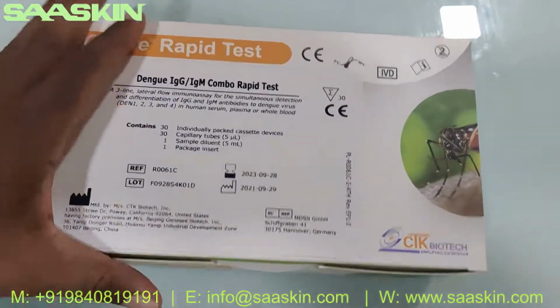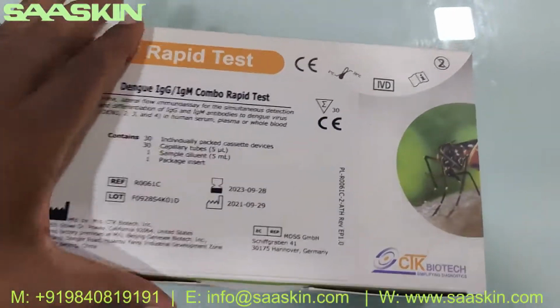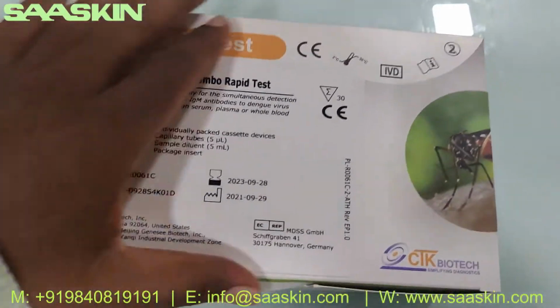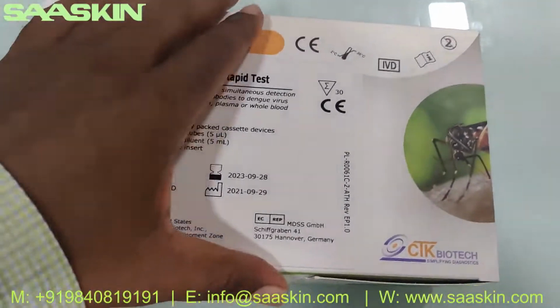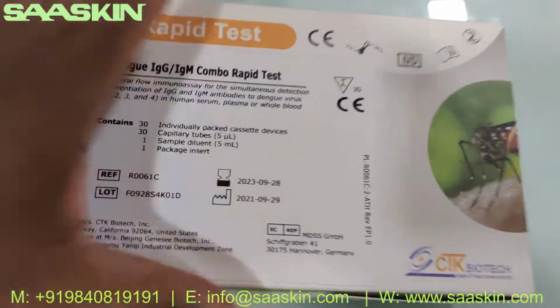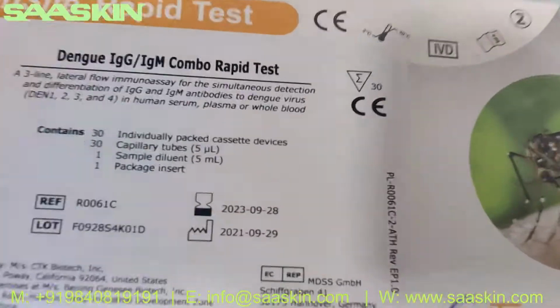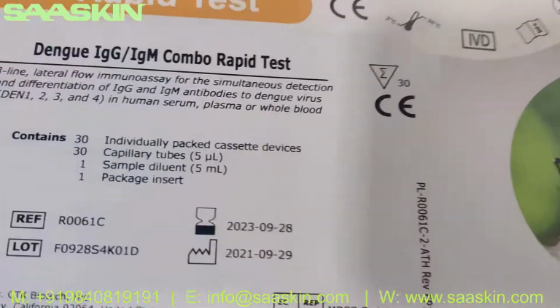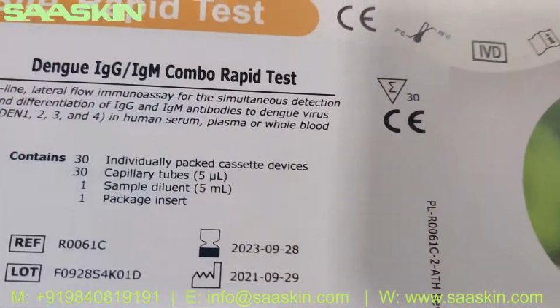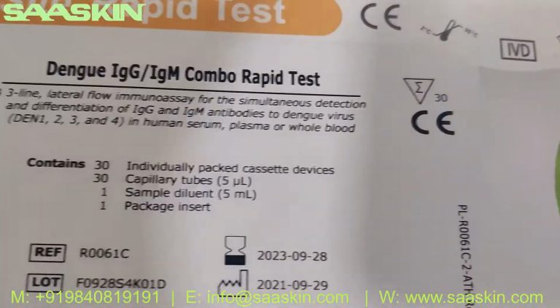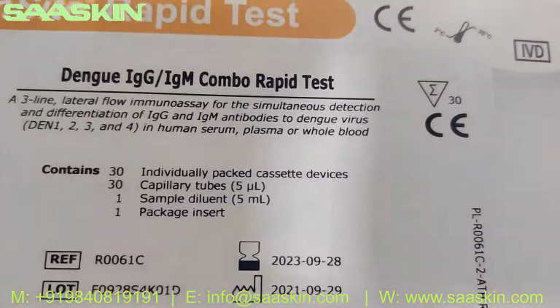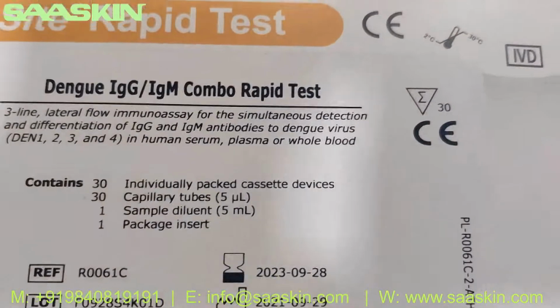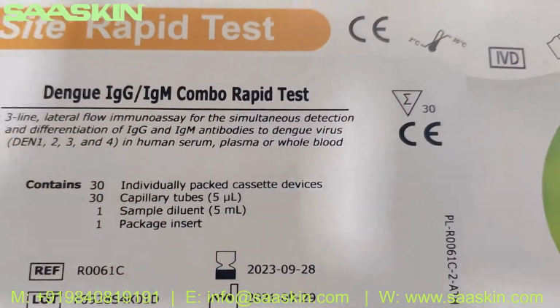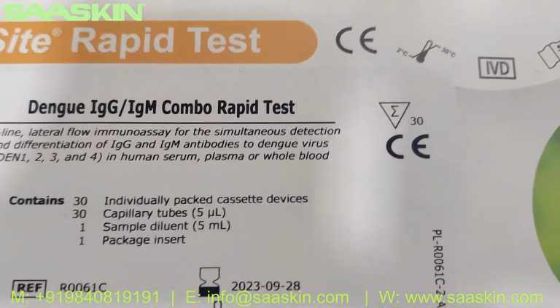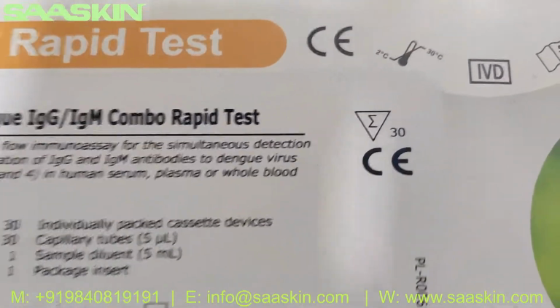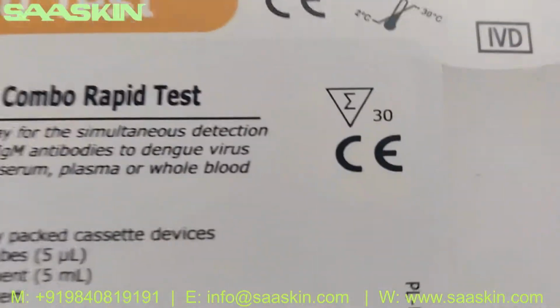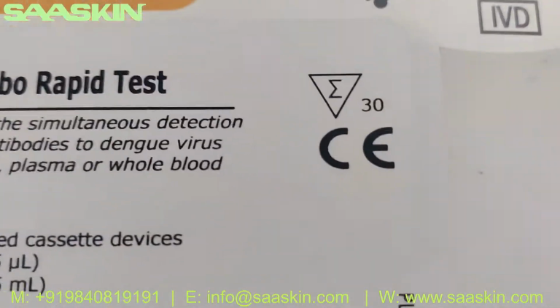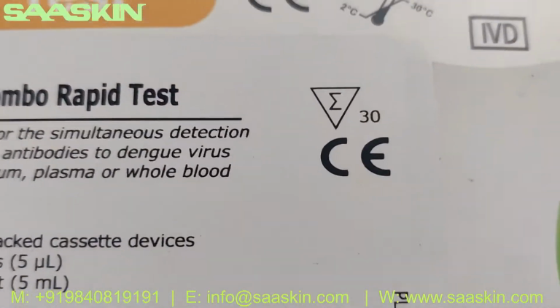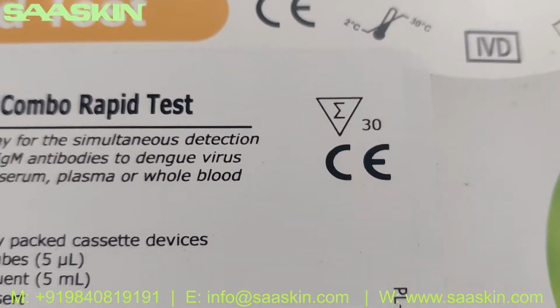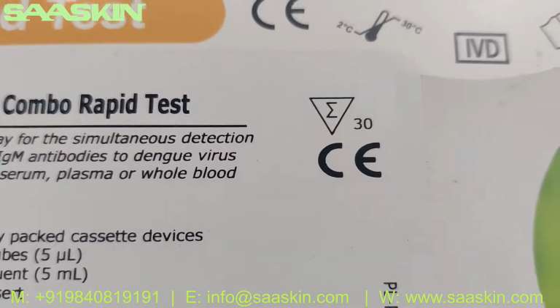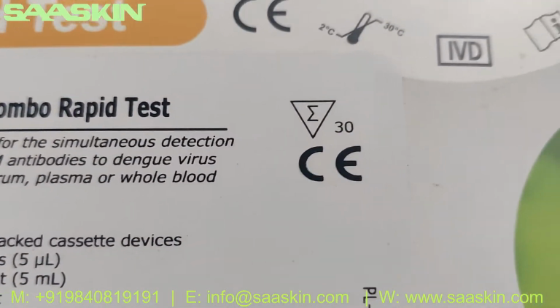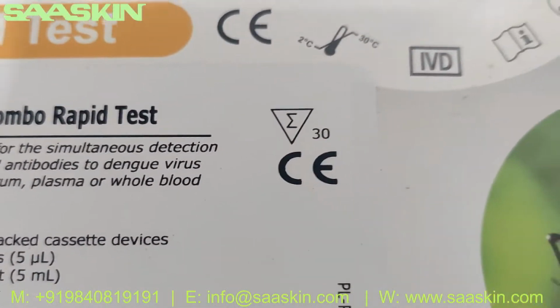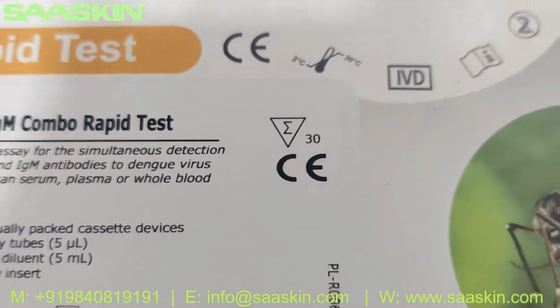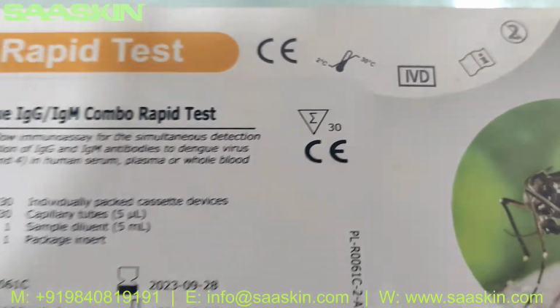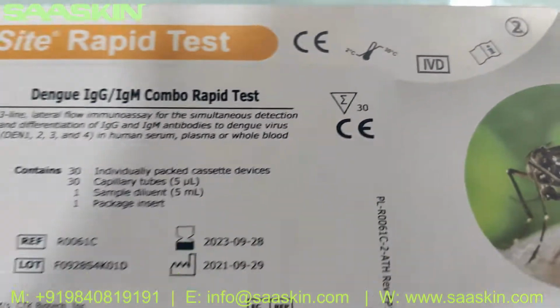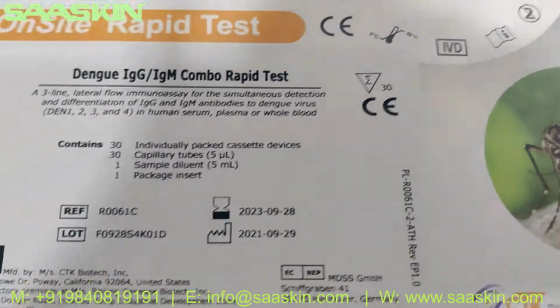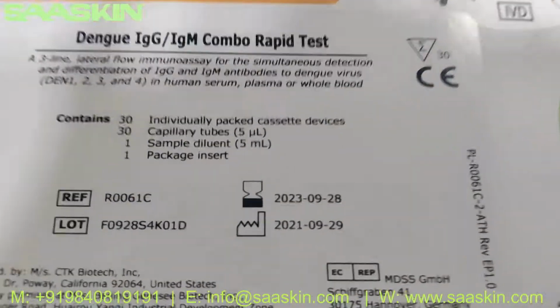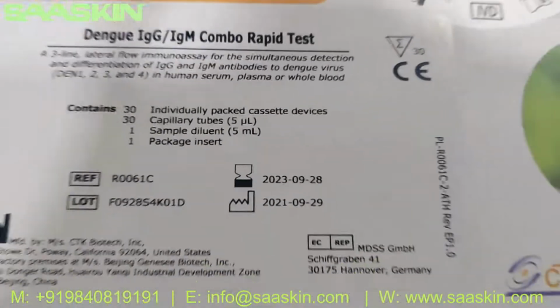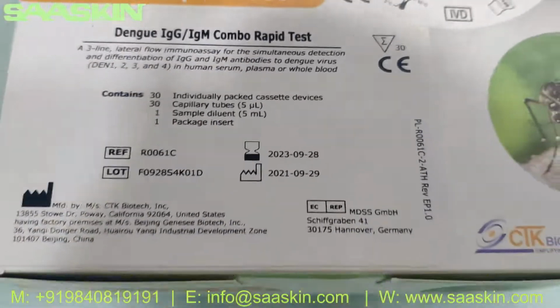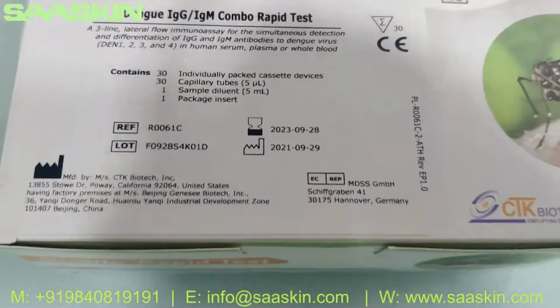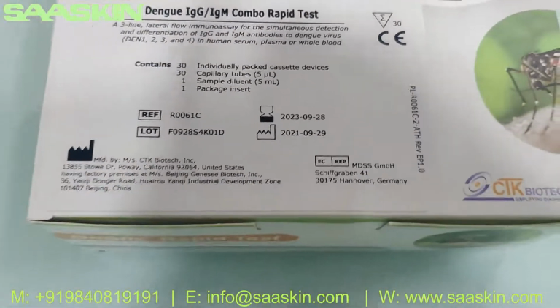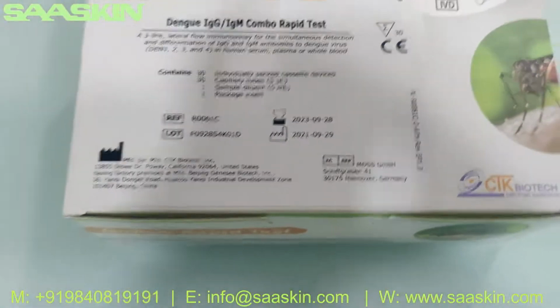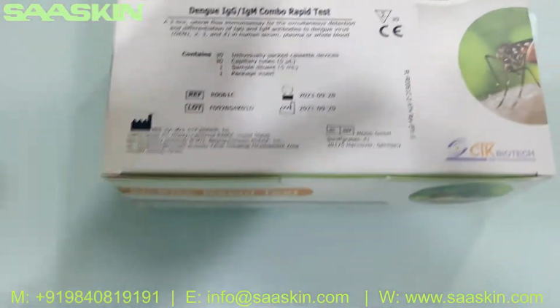Let me open this box for you. This is the IVD certified product and it is a 30-test kit box.